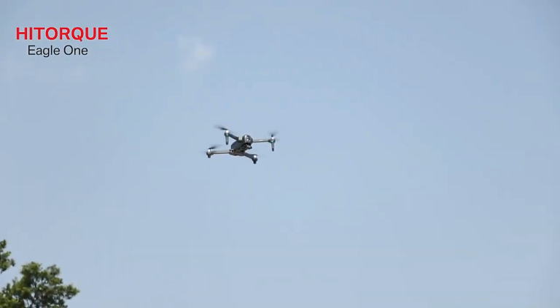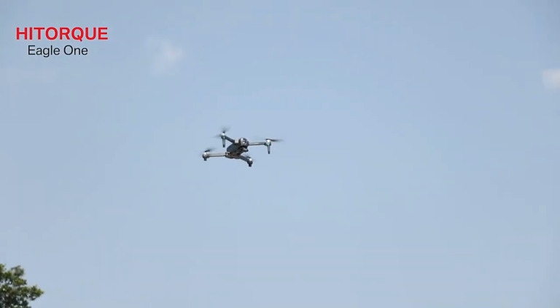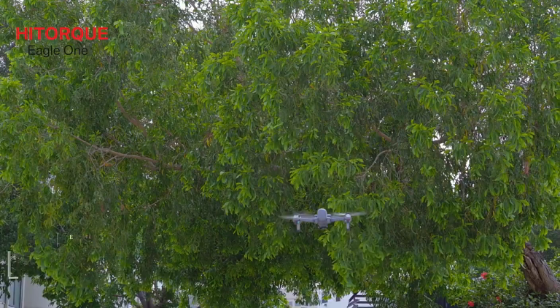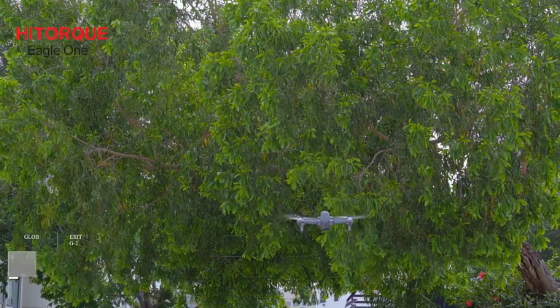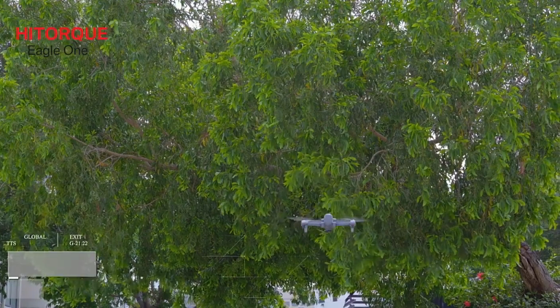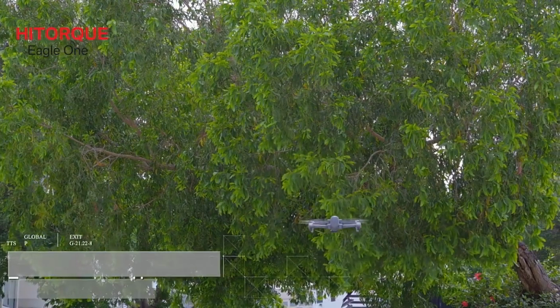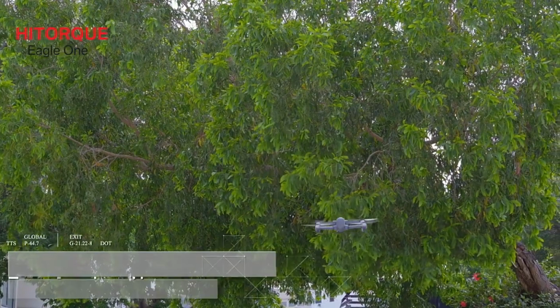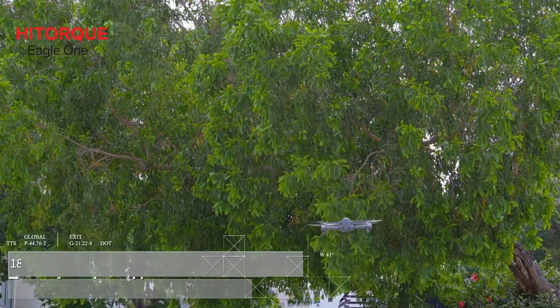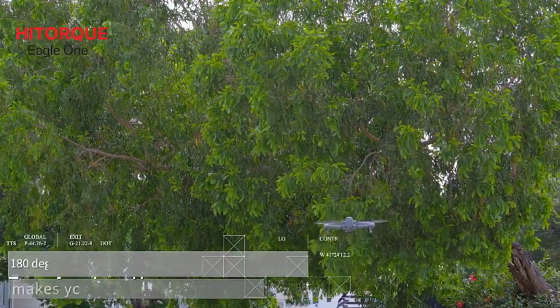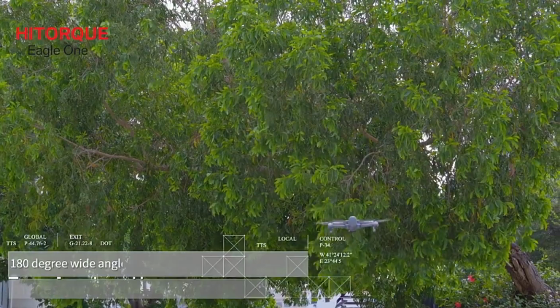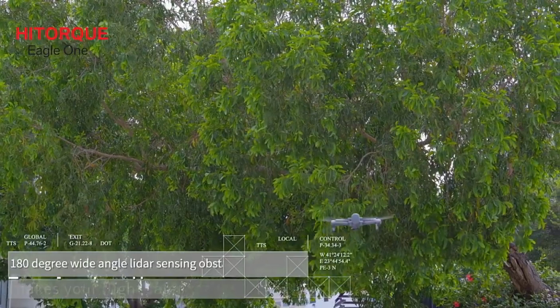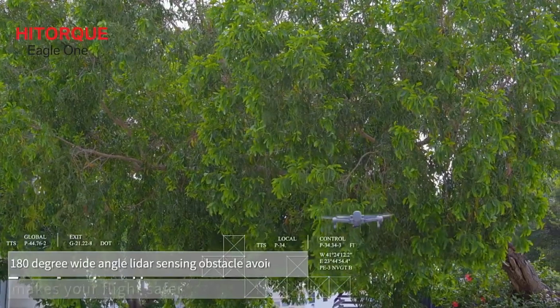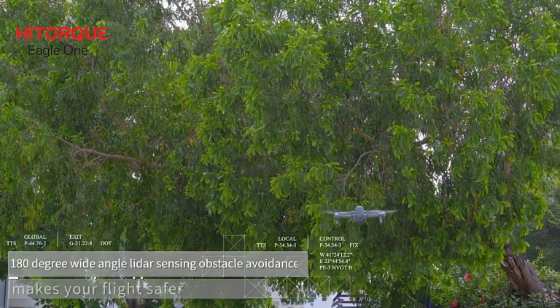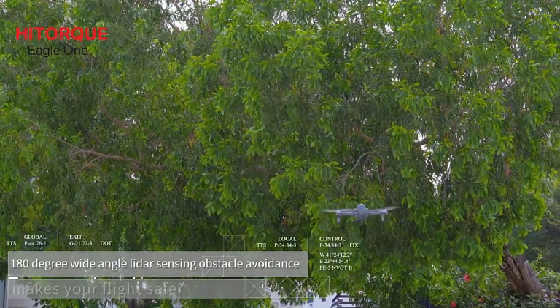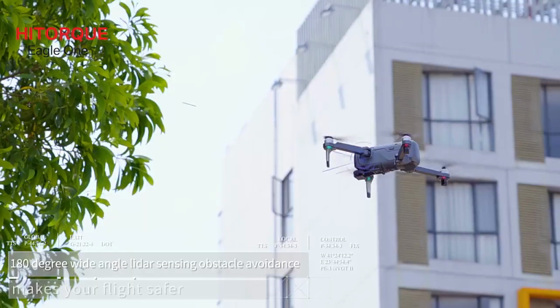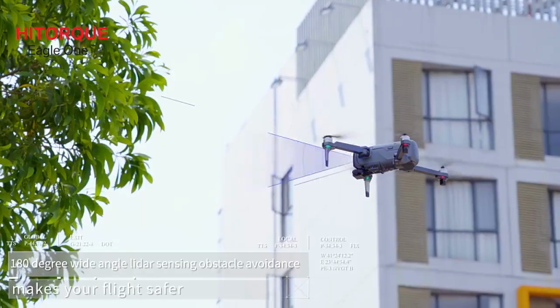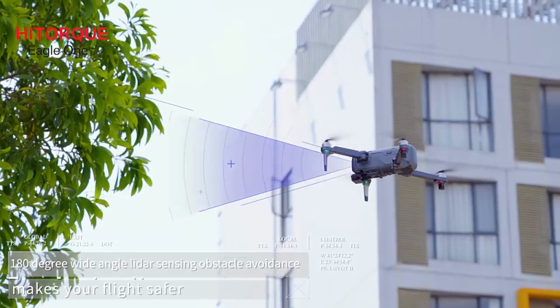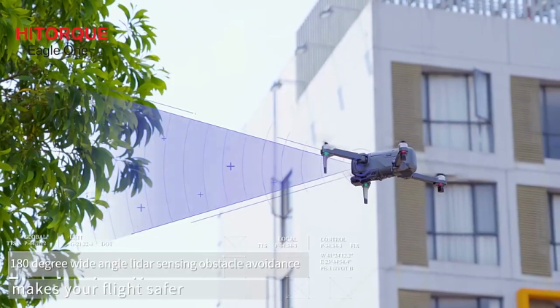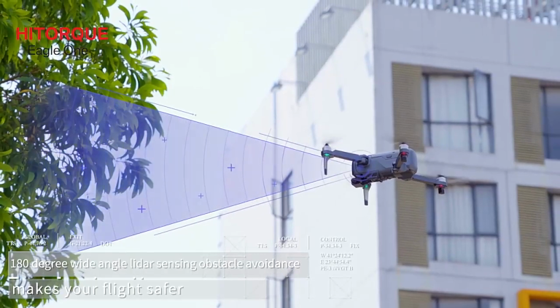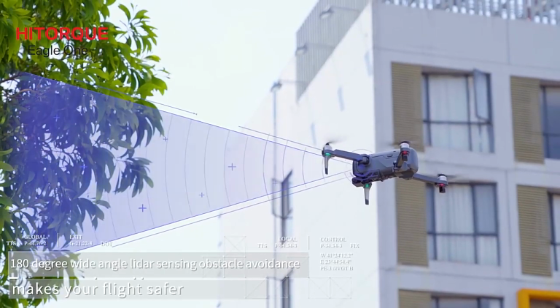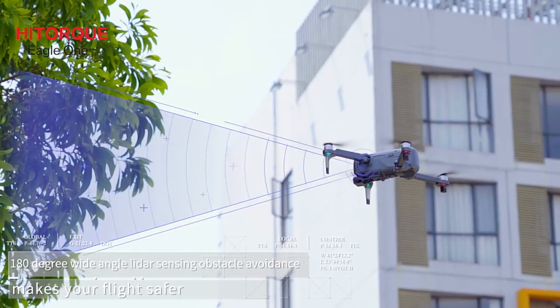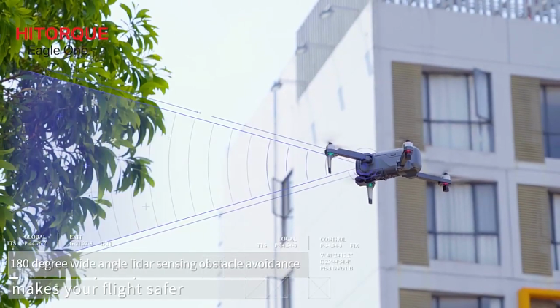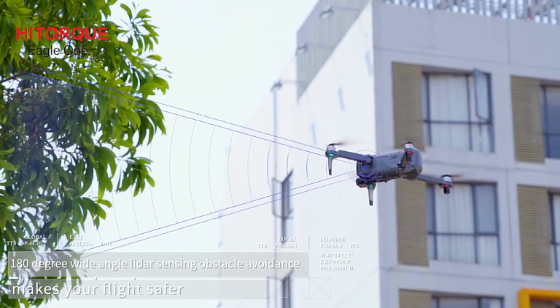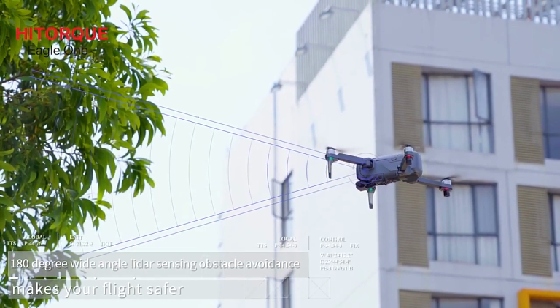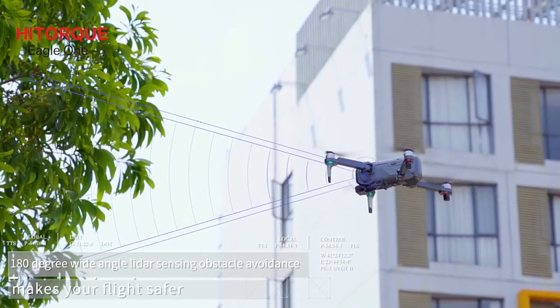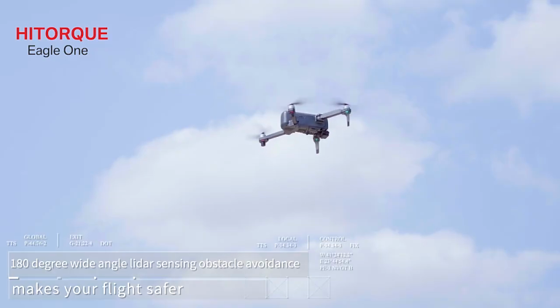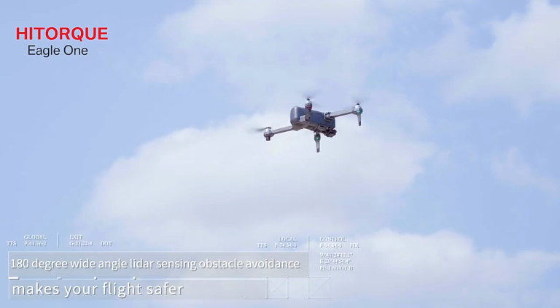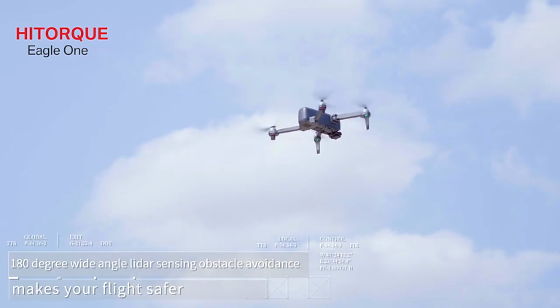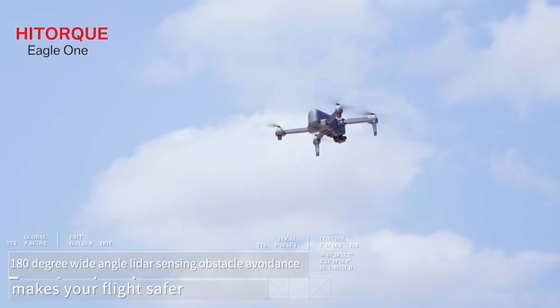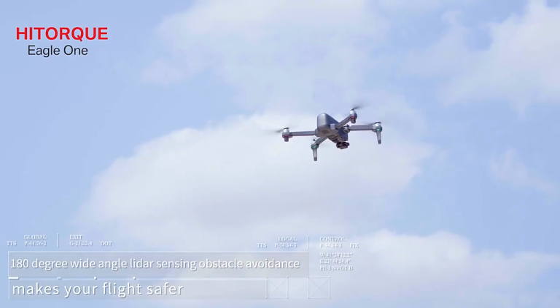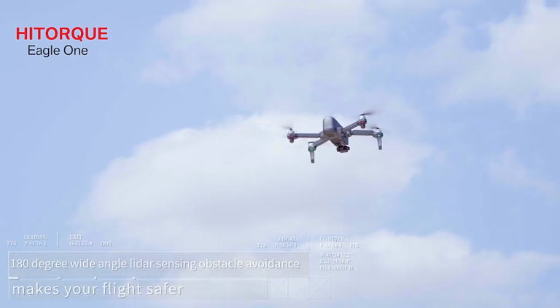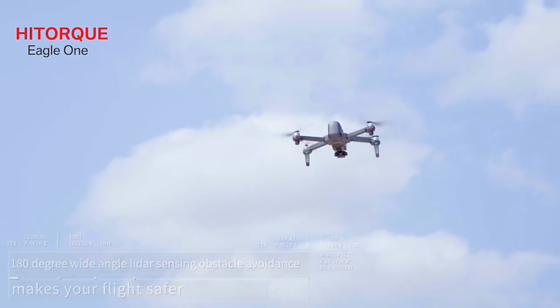180-degree wide-angle light sensing obstacle avoidance makes your flight safer.